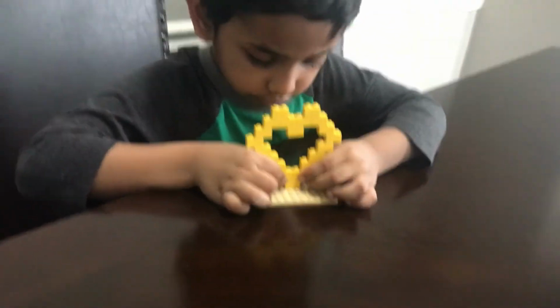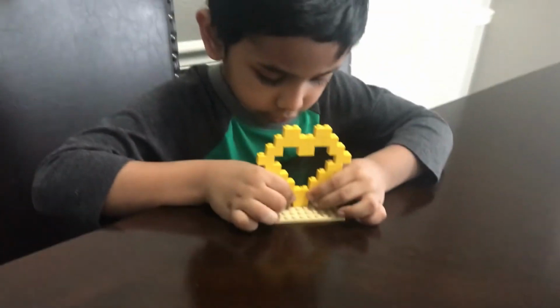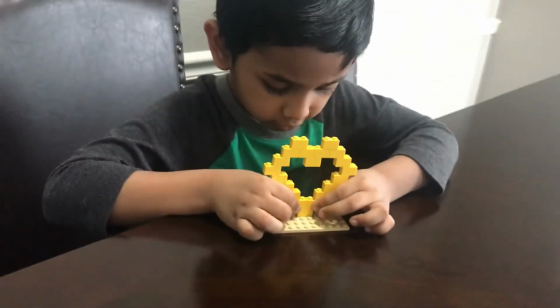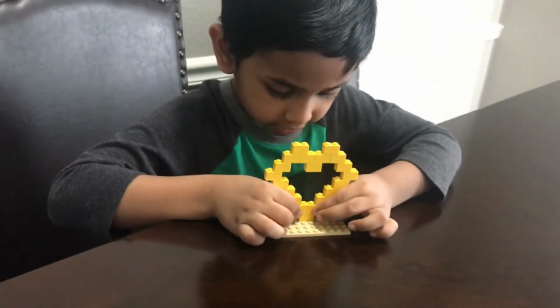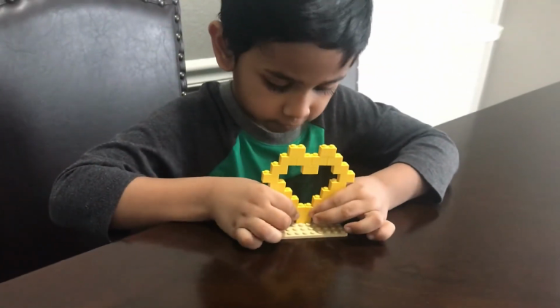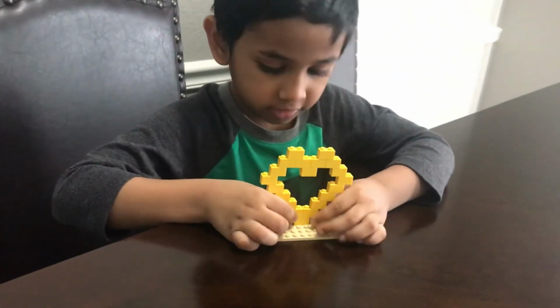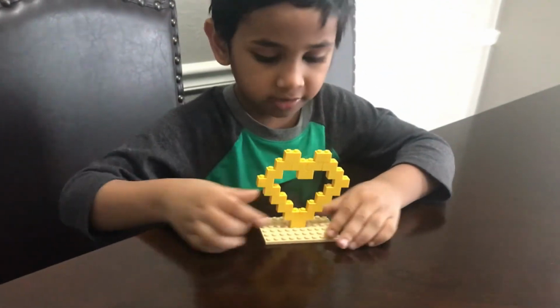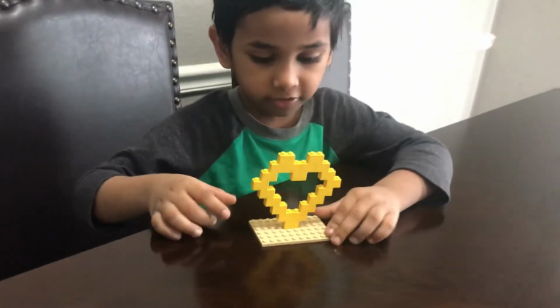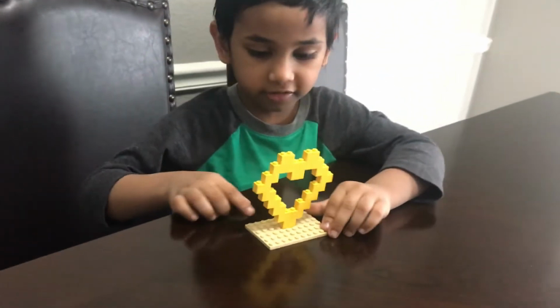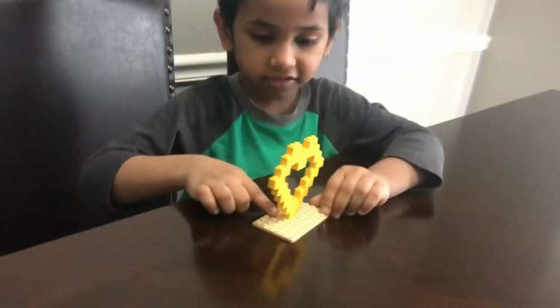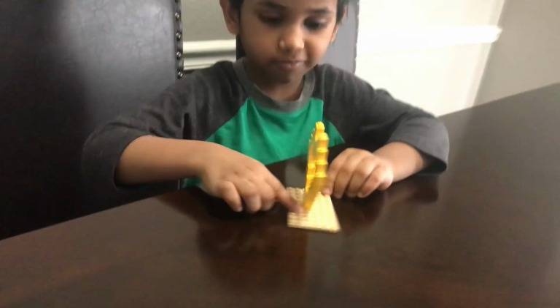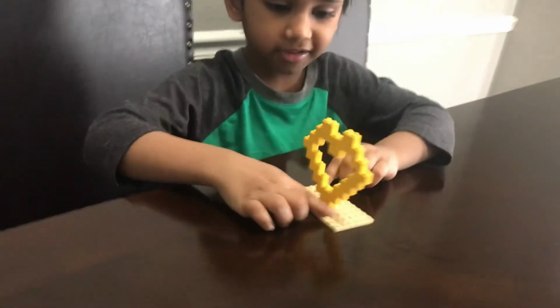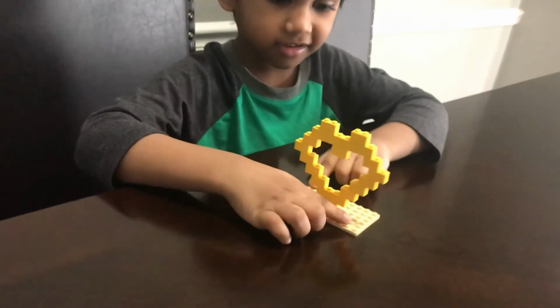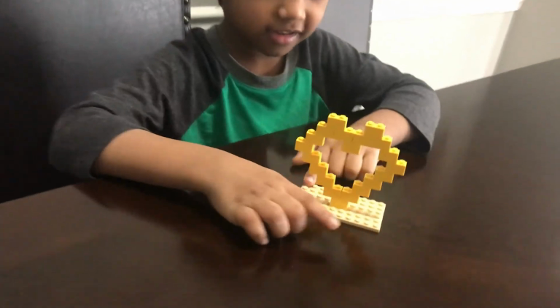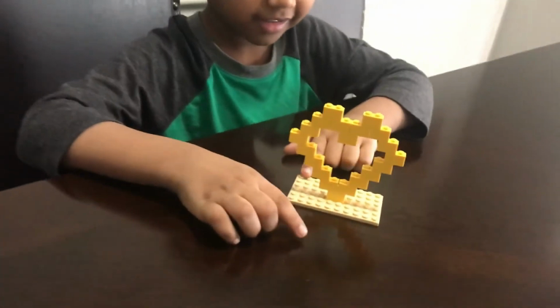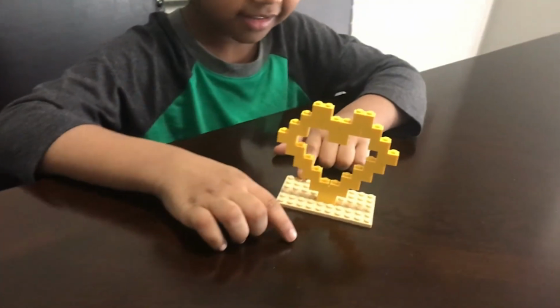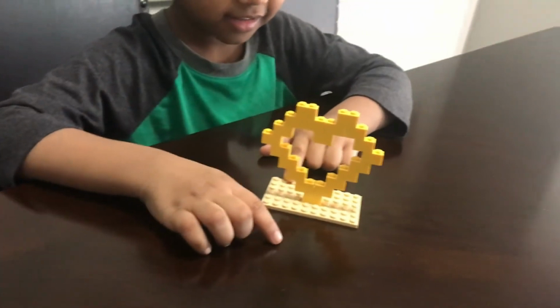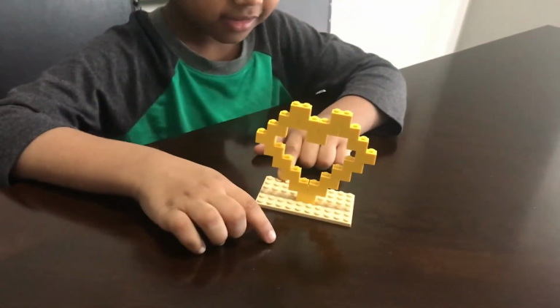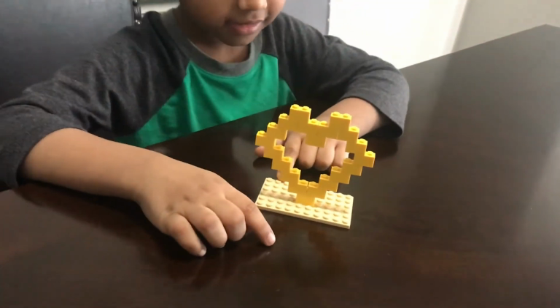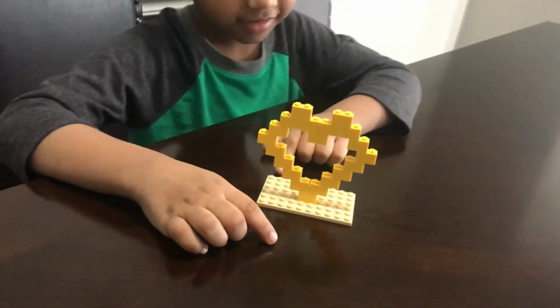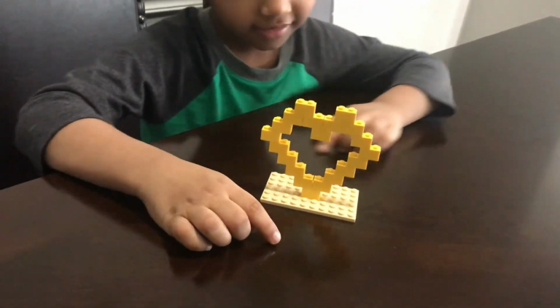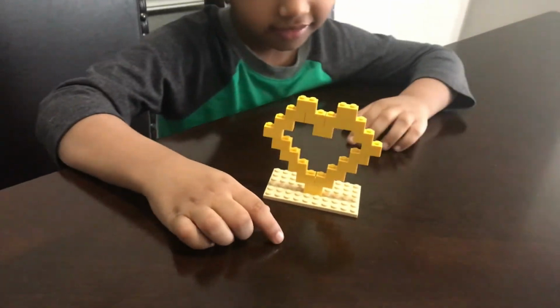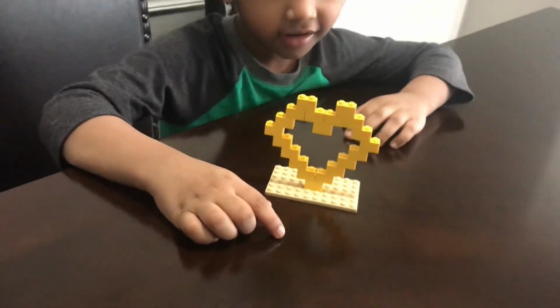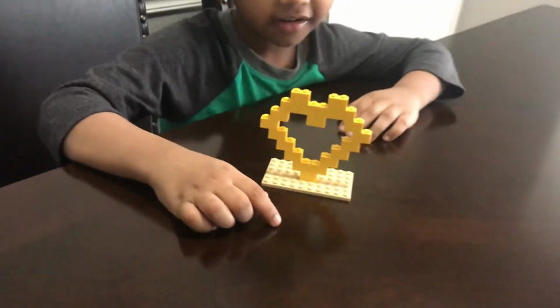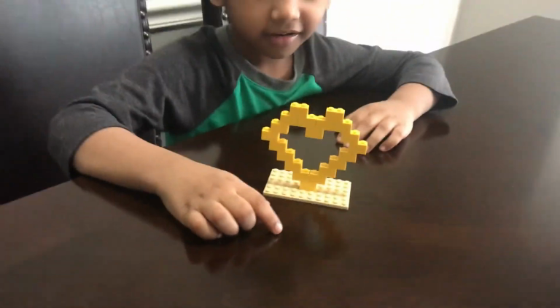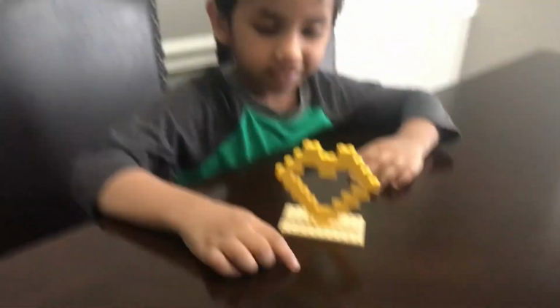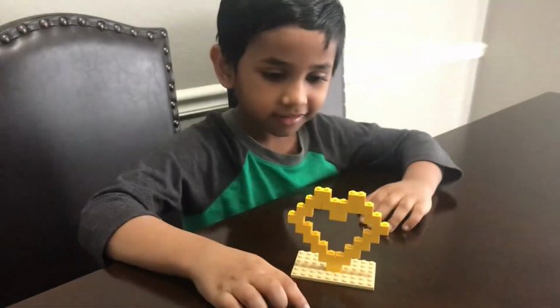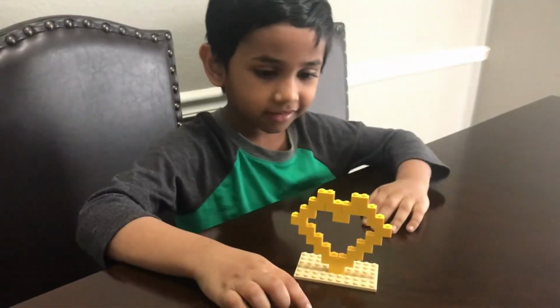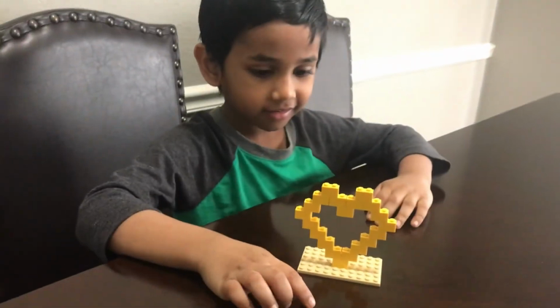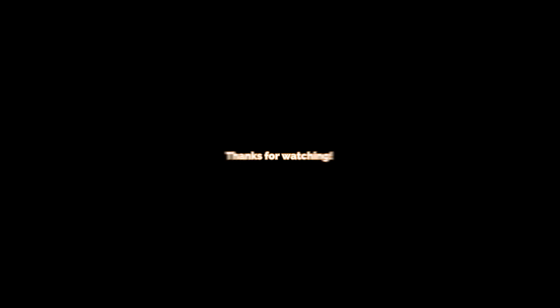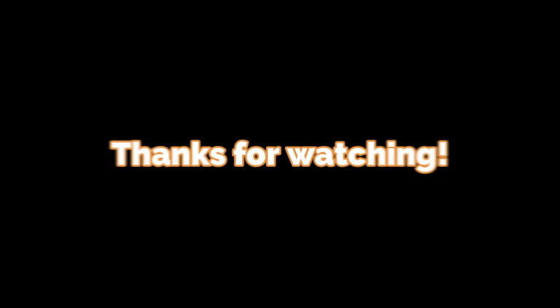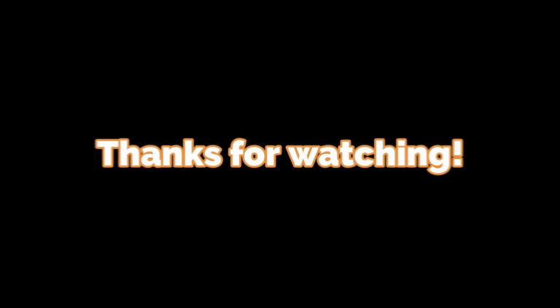So that when I put it... Wow, that looks amazing, doesn't it? Yeah.